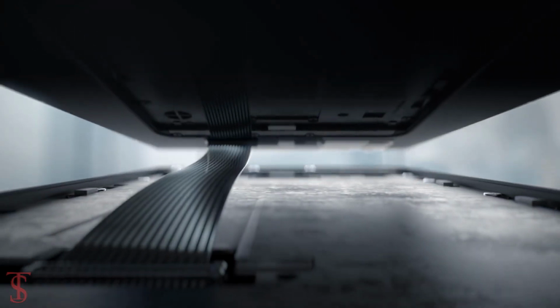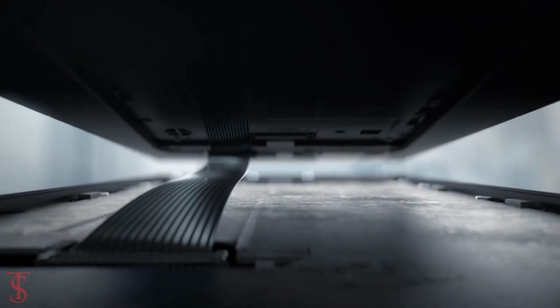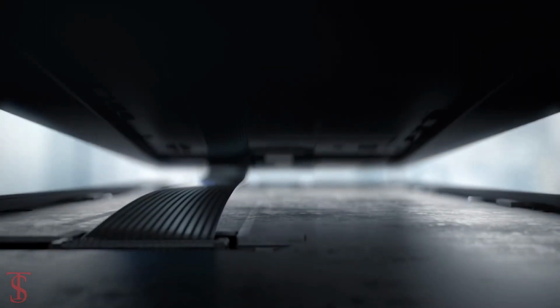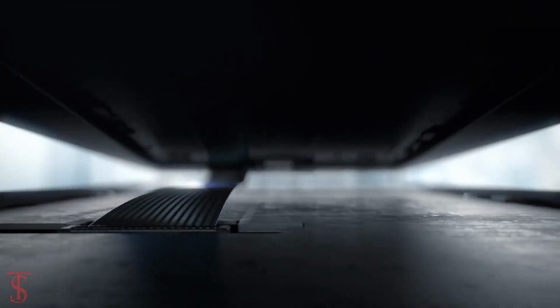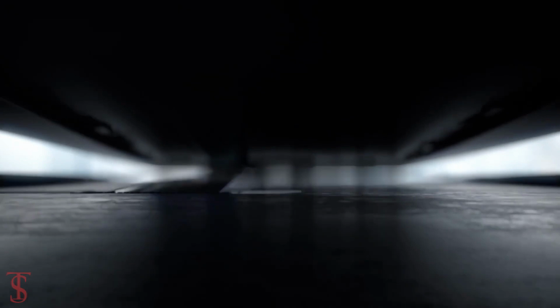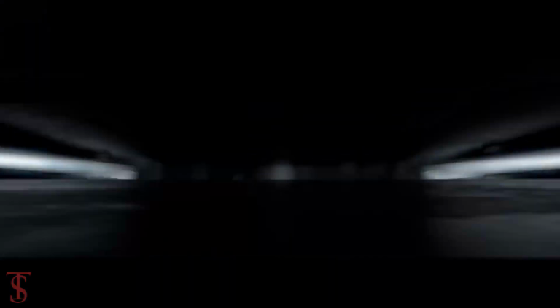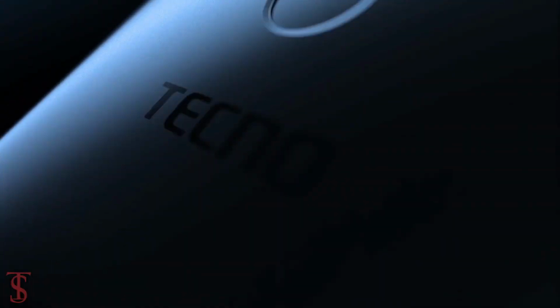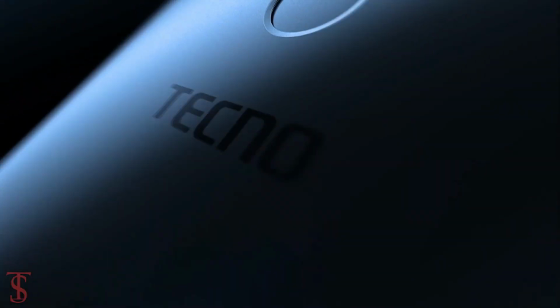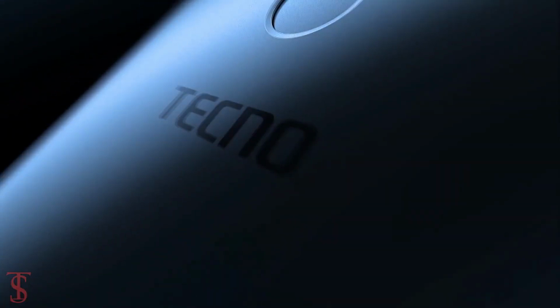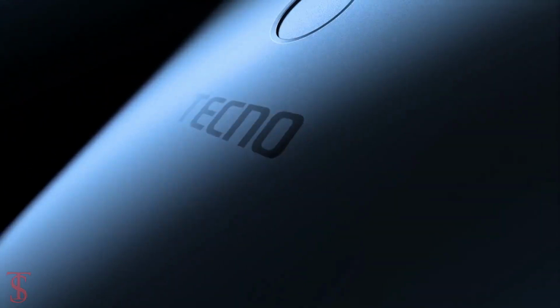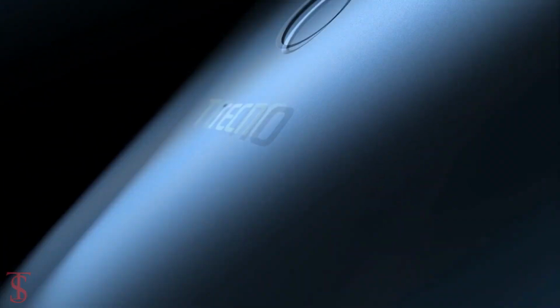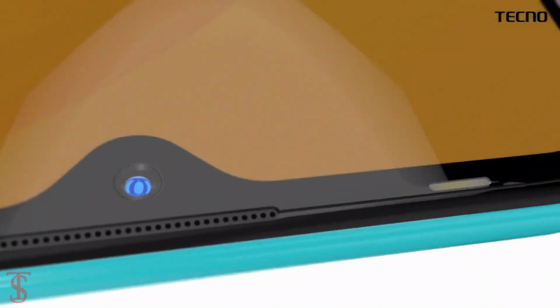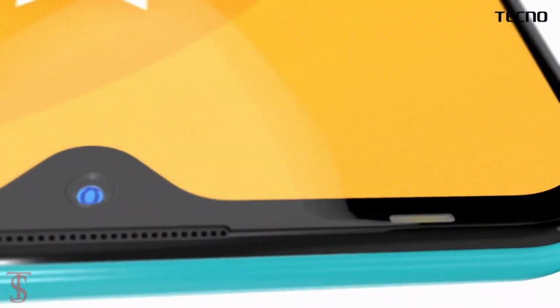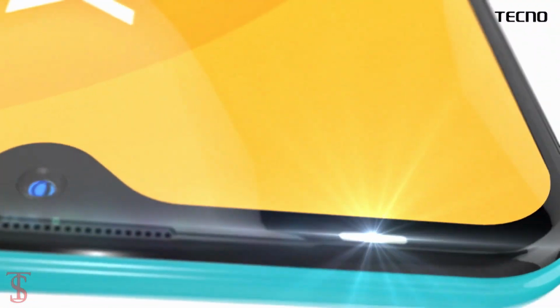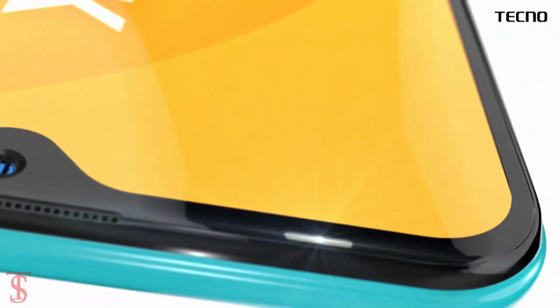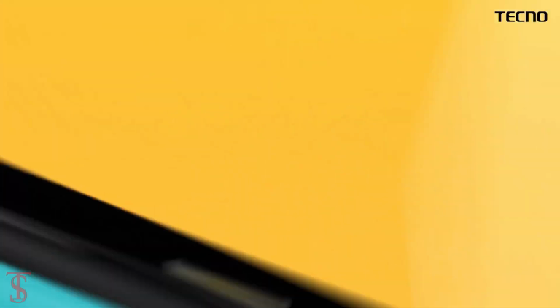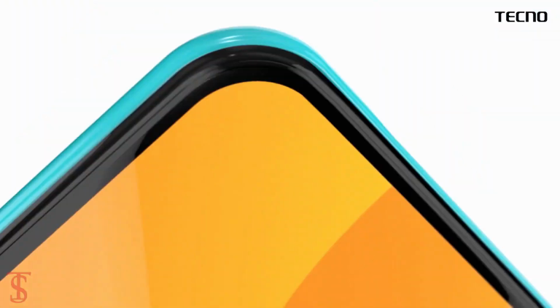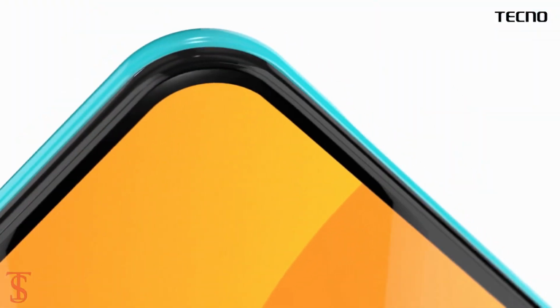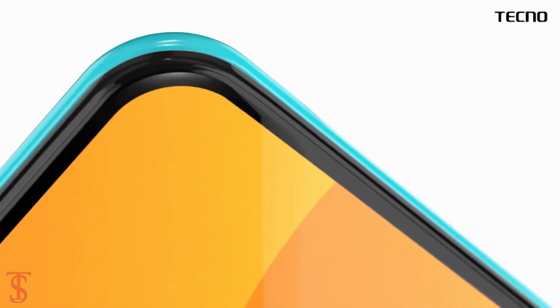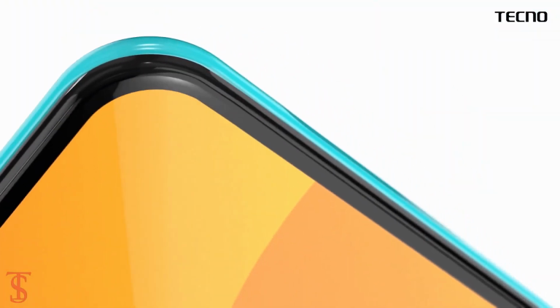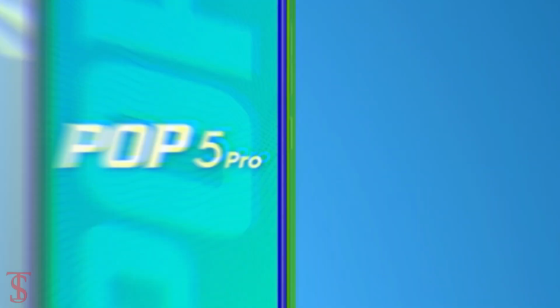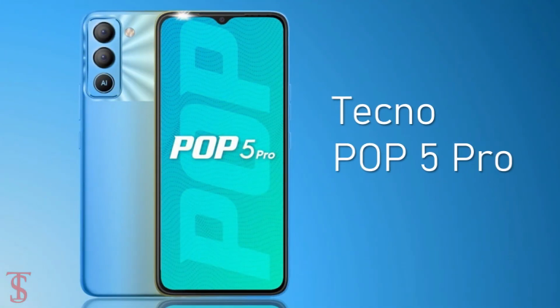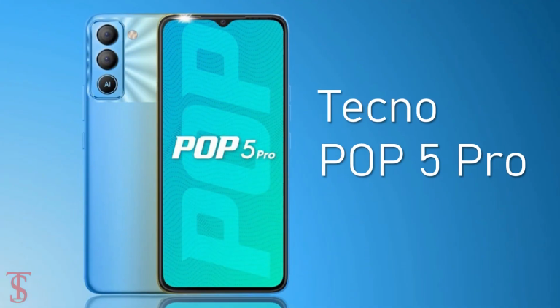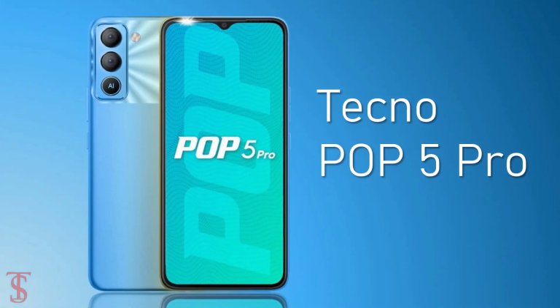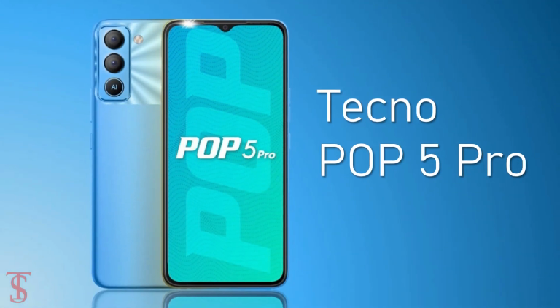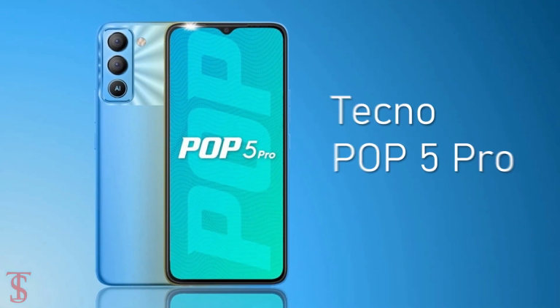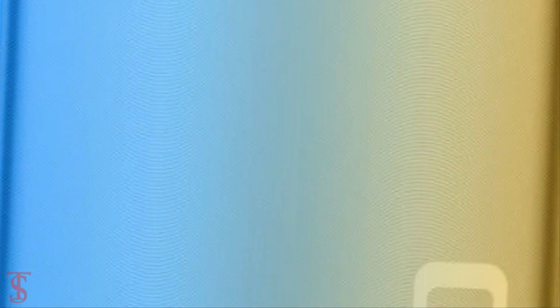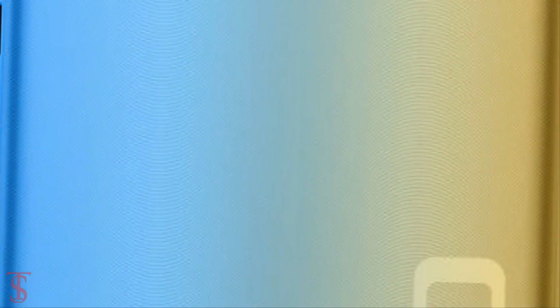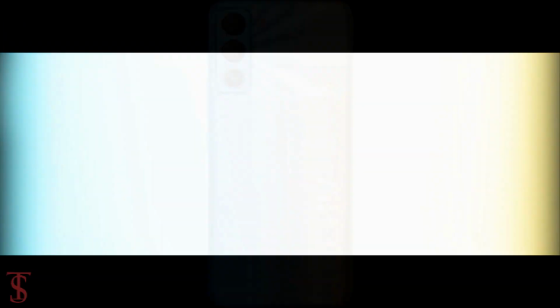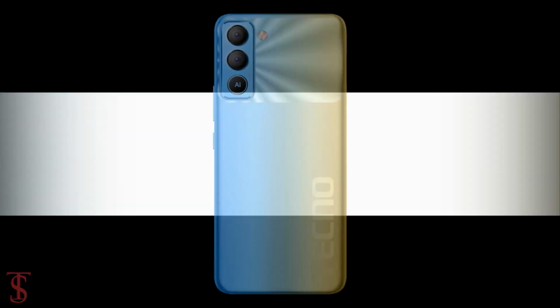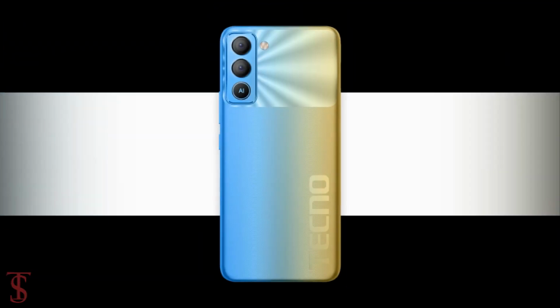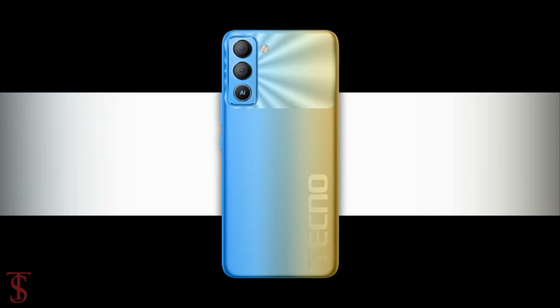The Chinese smartphone maker Tecno has launched its new entry-level smartphone in India called the Tecno Pop 5 Pro, with a stylish red design pattern.